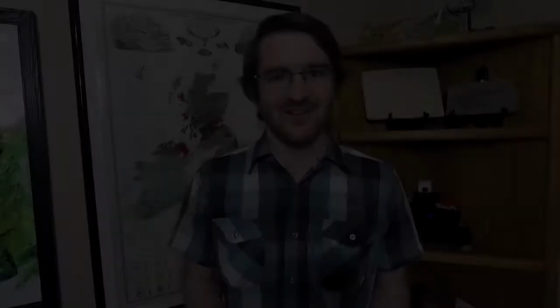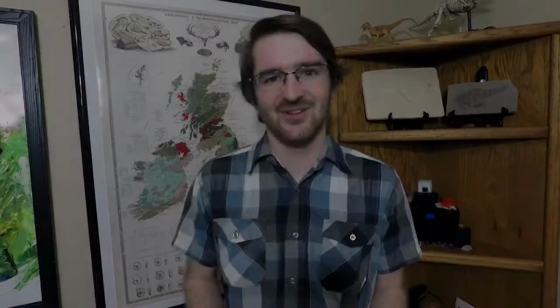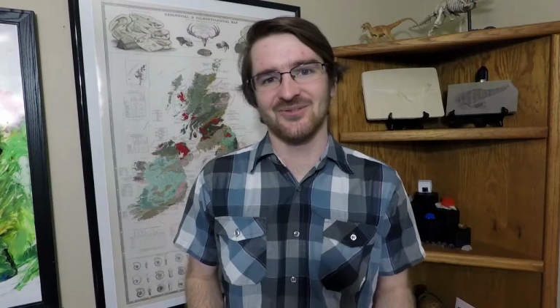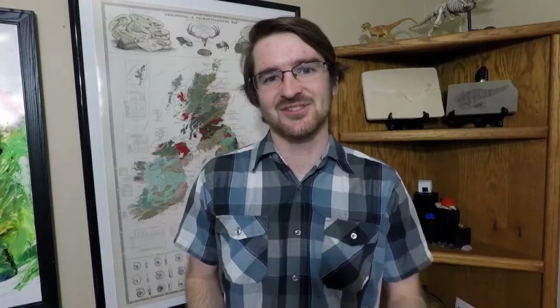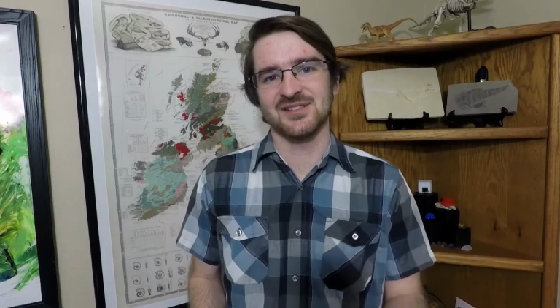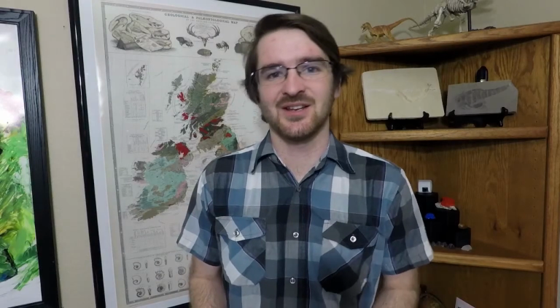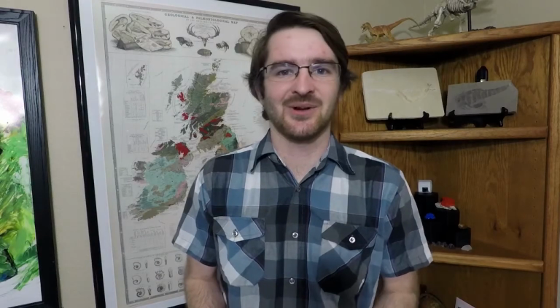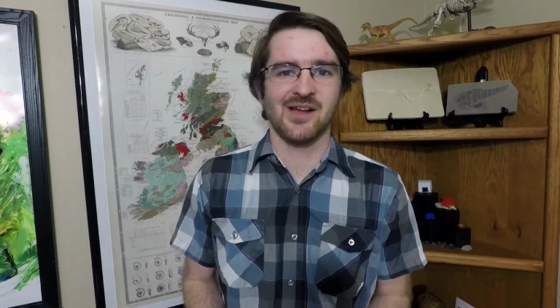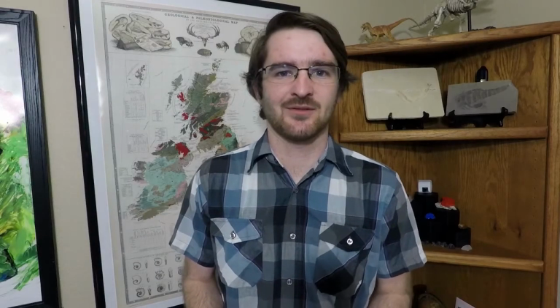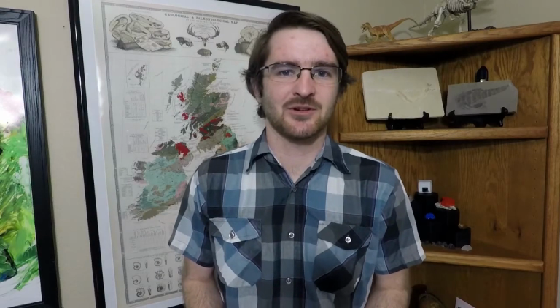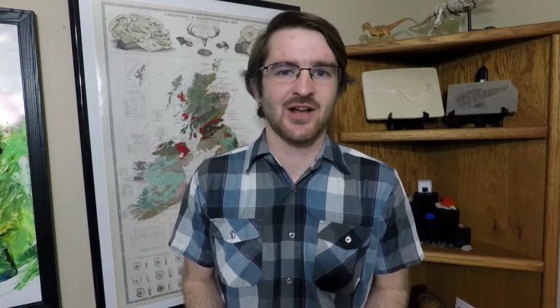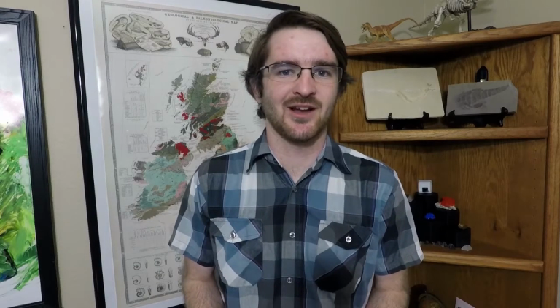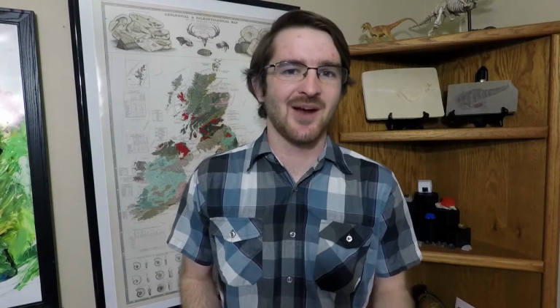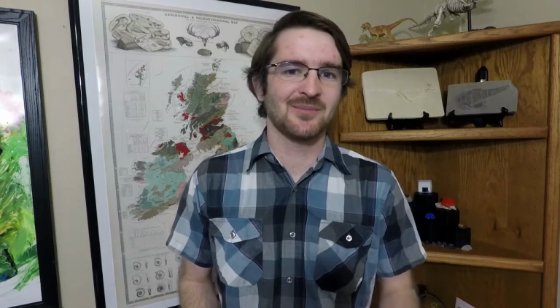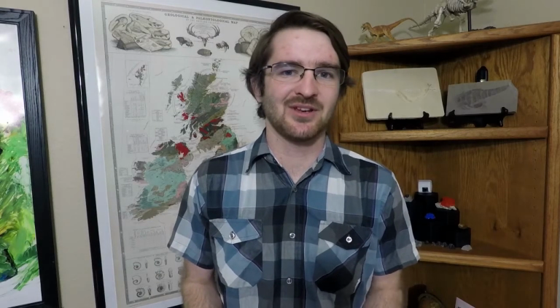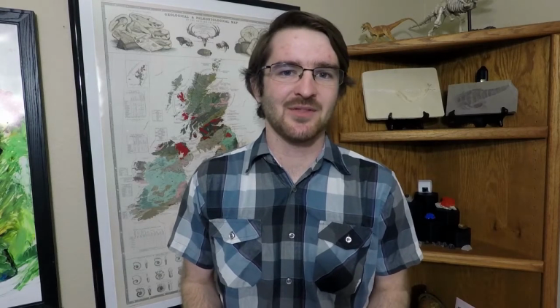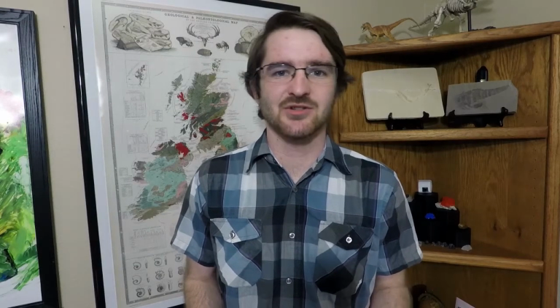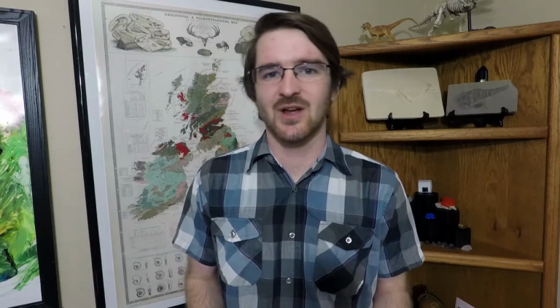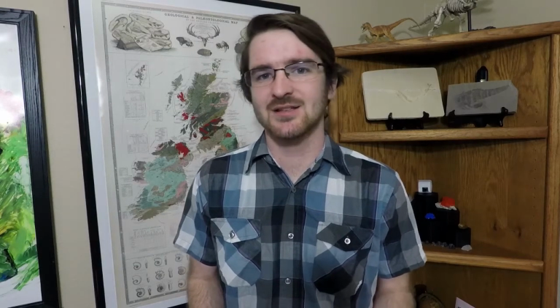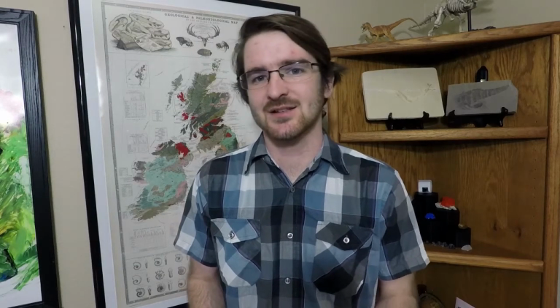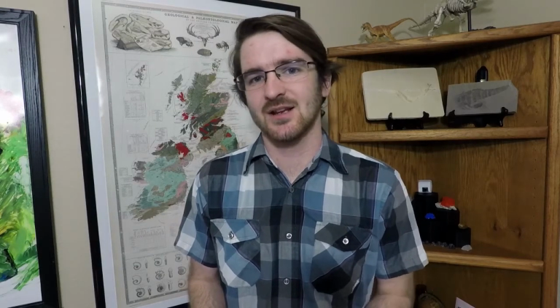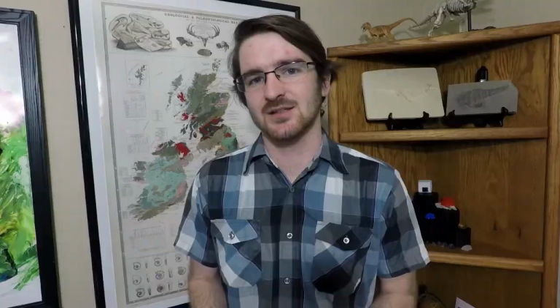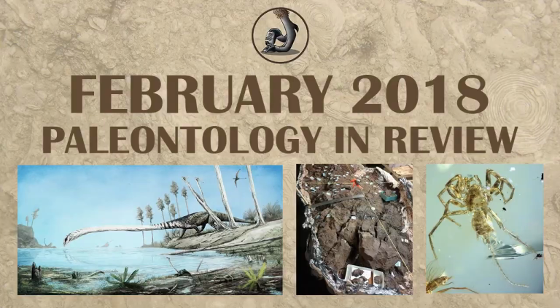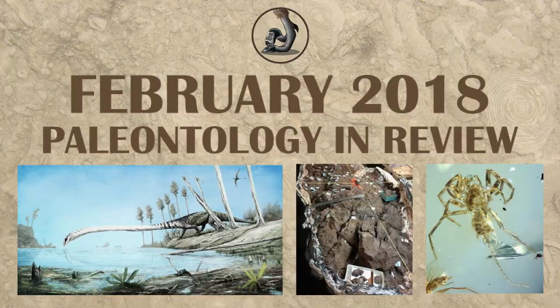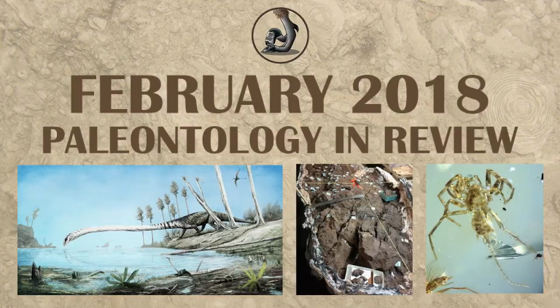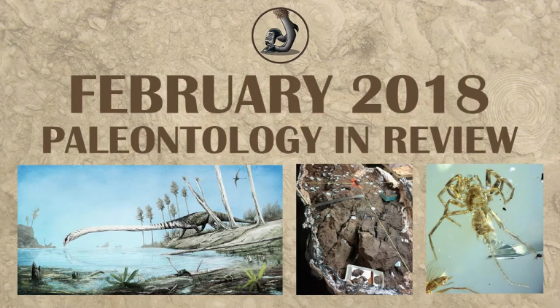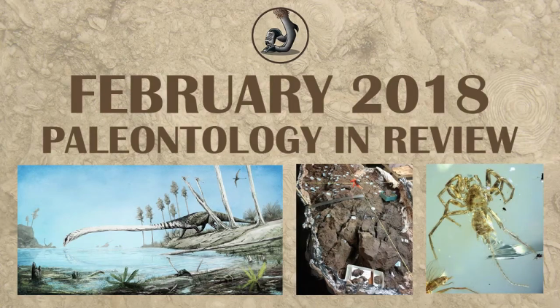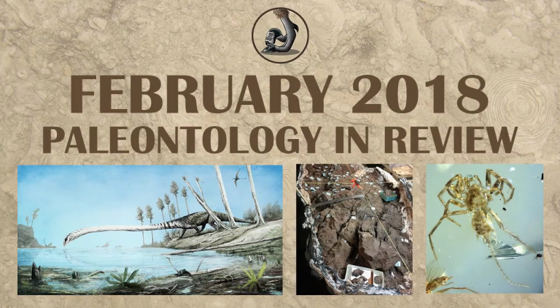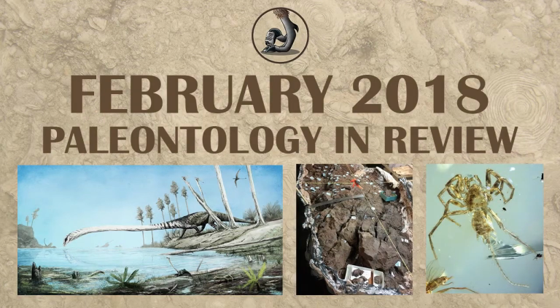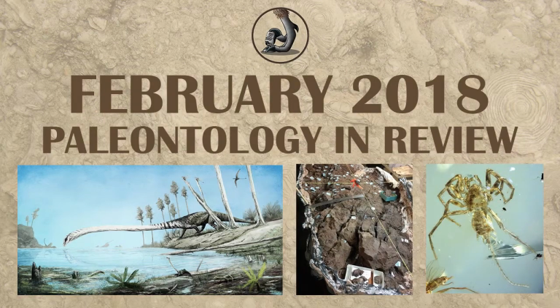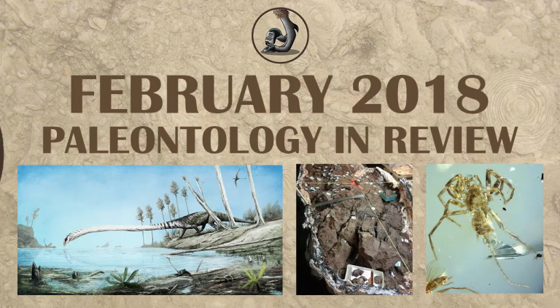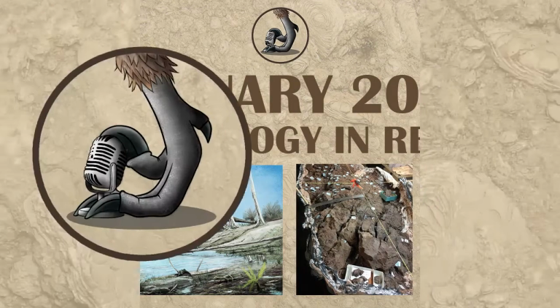Hello, this is Ezekiel O'Callaghan with Raptor Chatter, and we're going to be looking at the major finds and studies of February 2018 in paleontology.